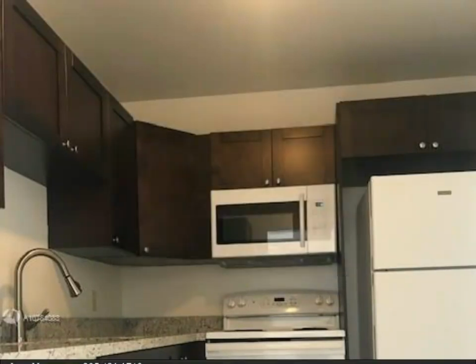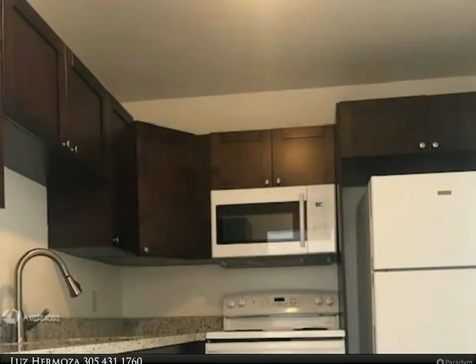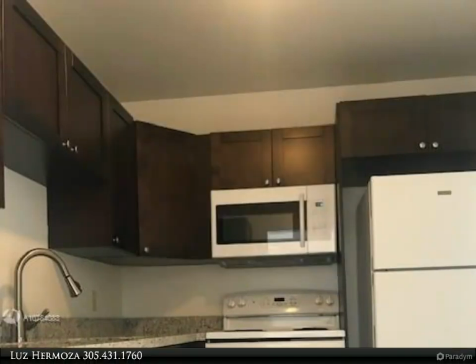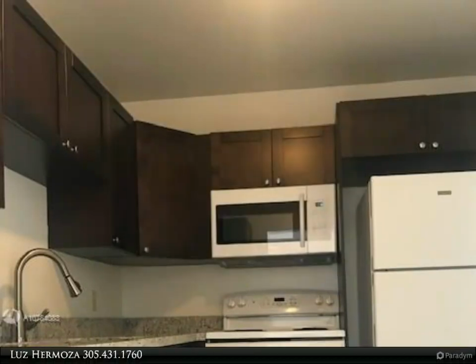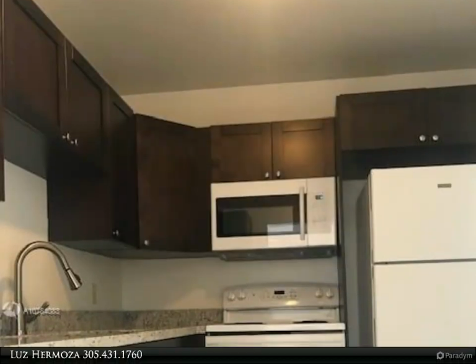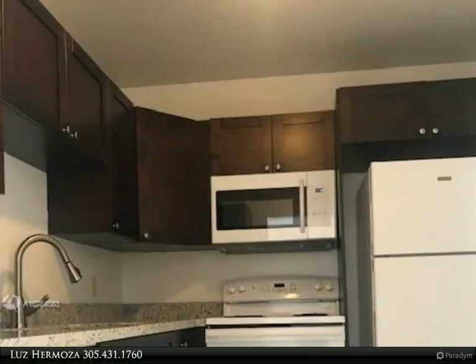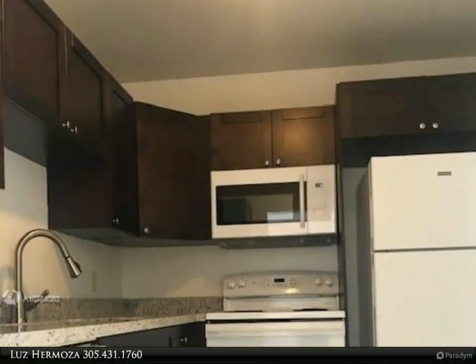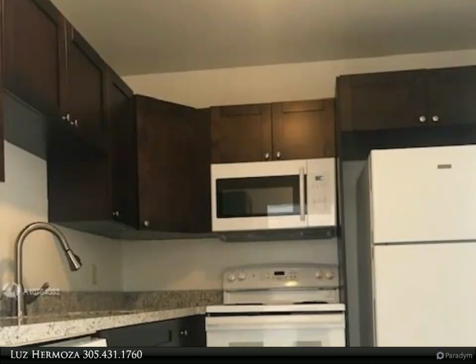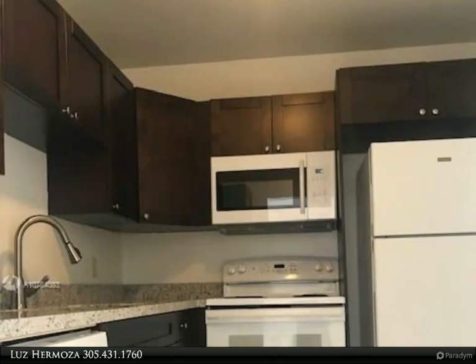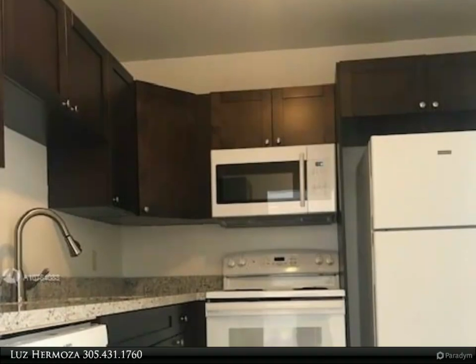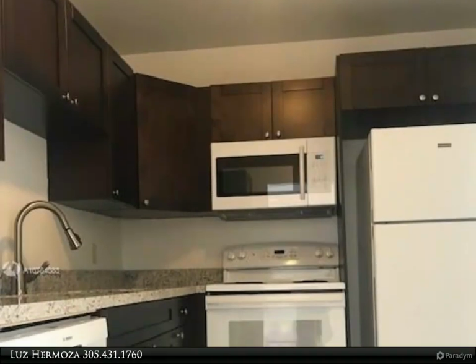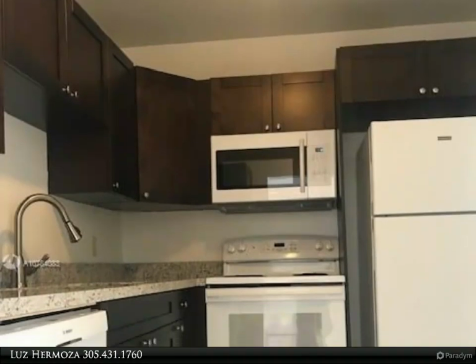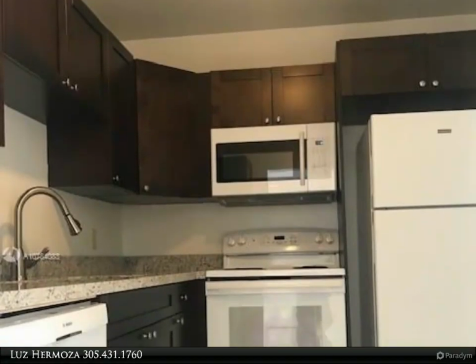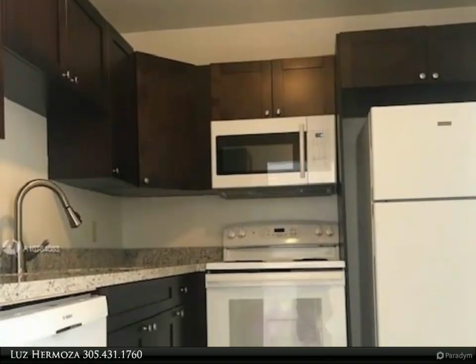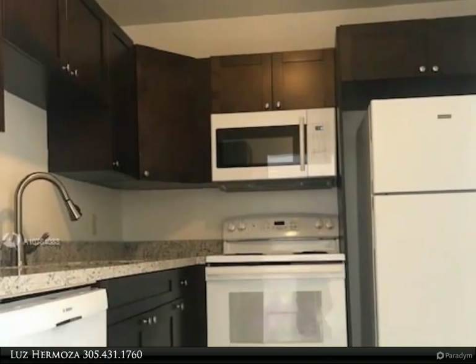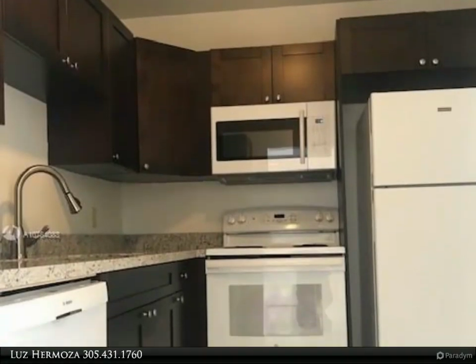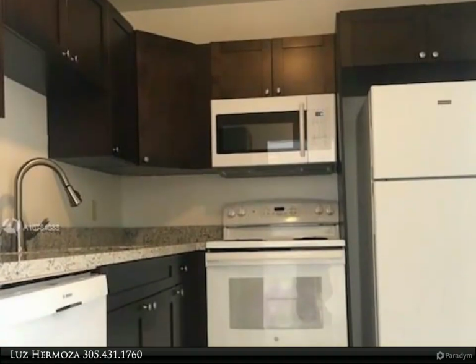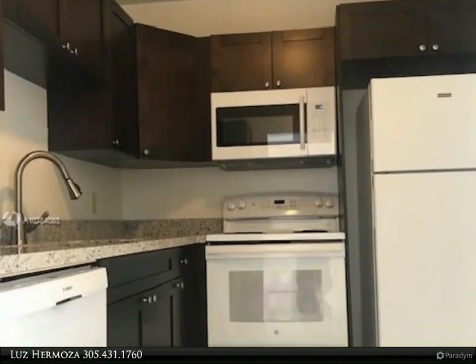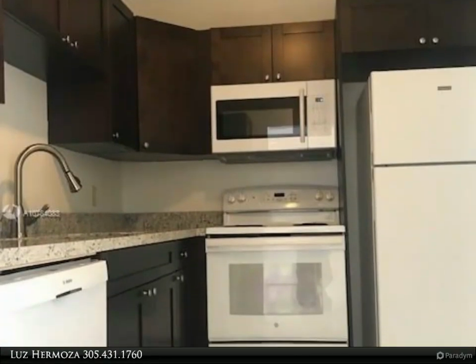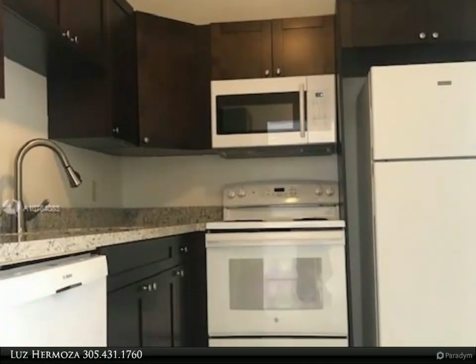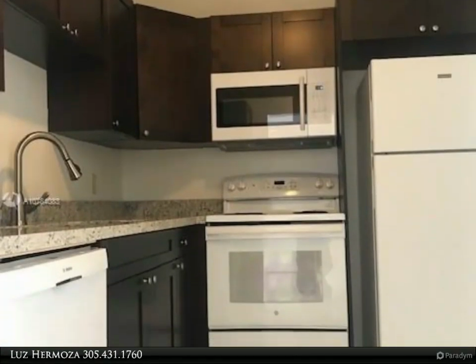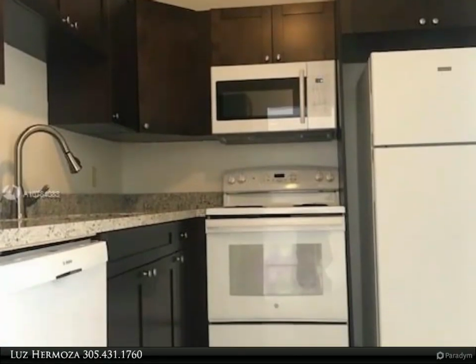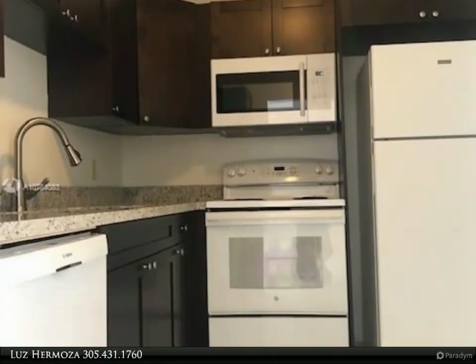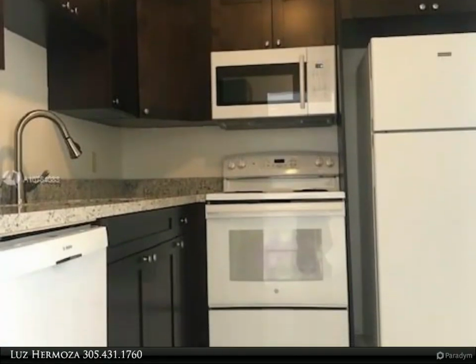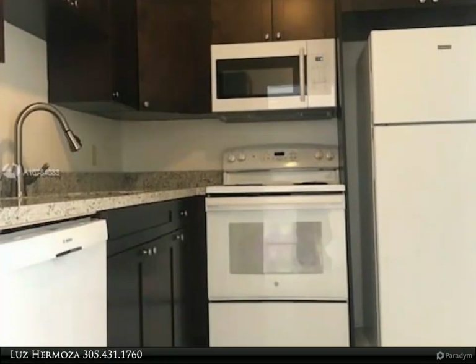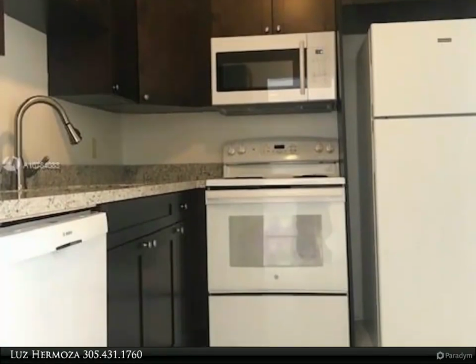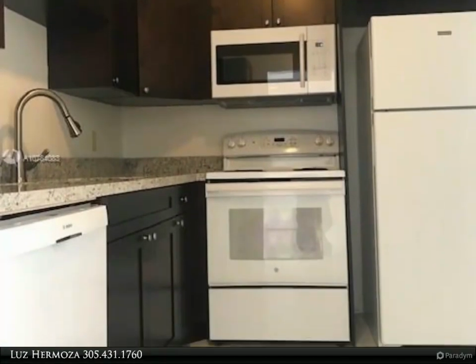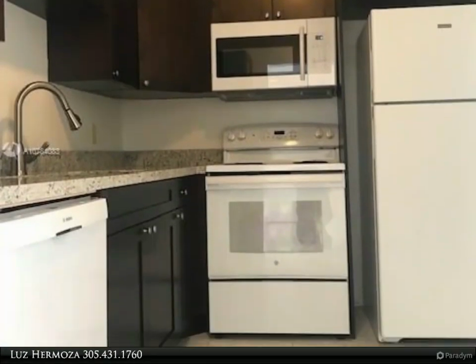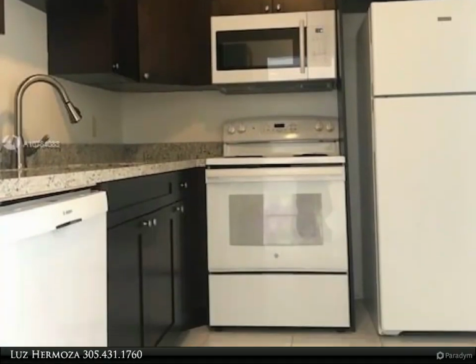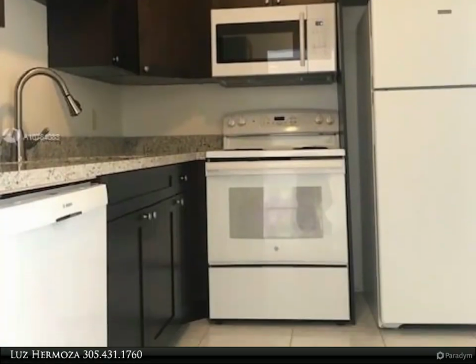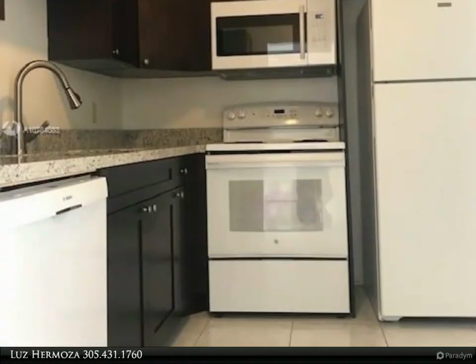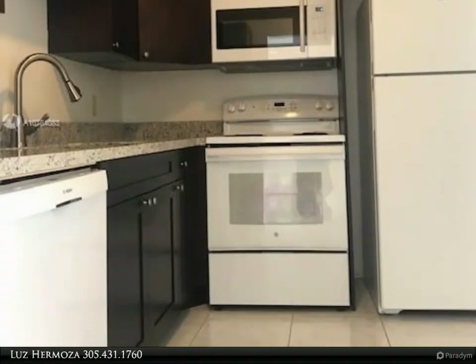This Beachfront Realty Inc. property video is presented by Luz Hermosa.